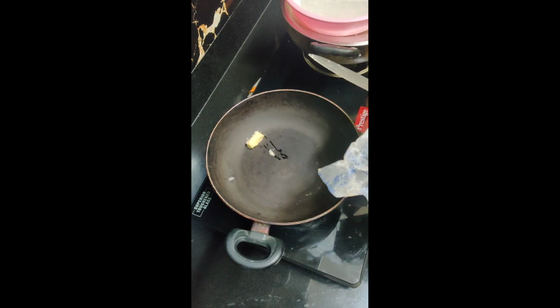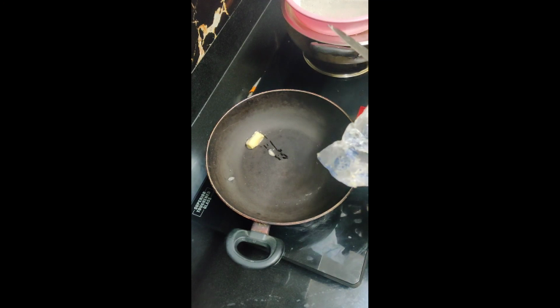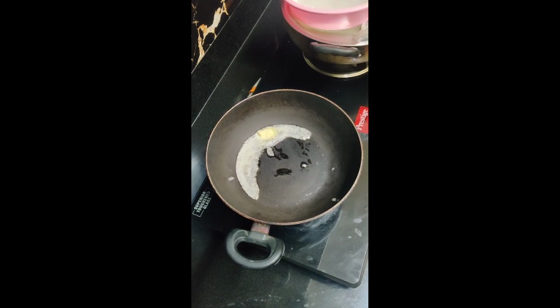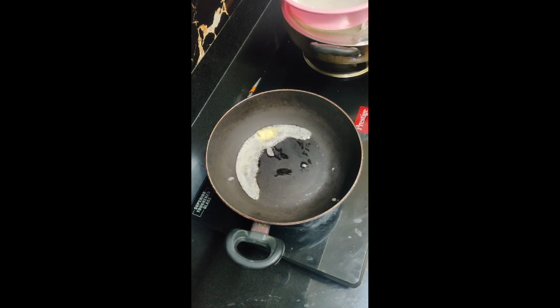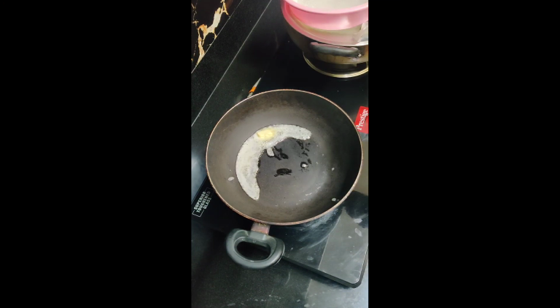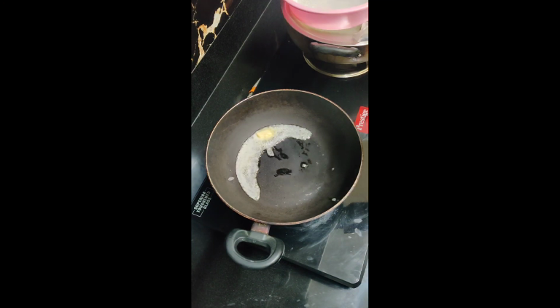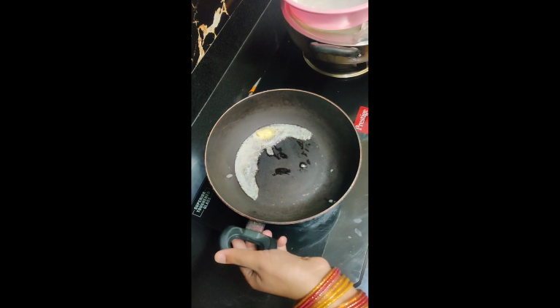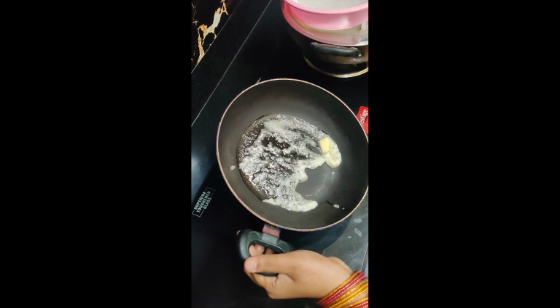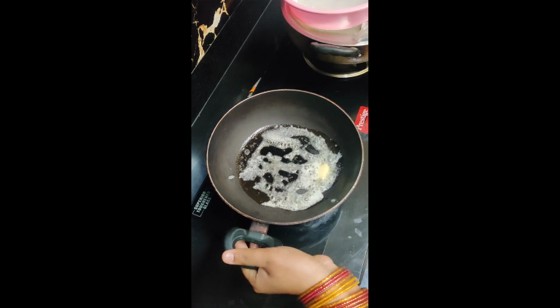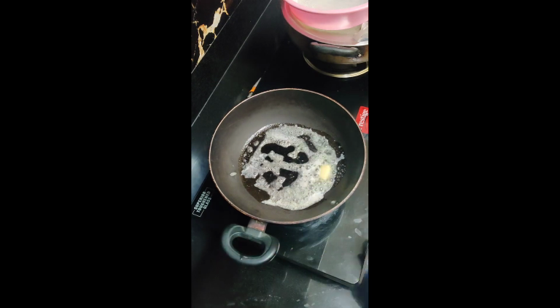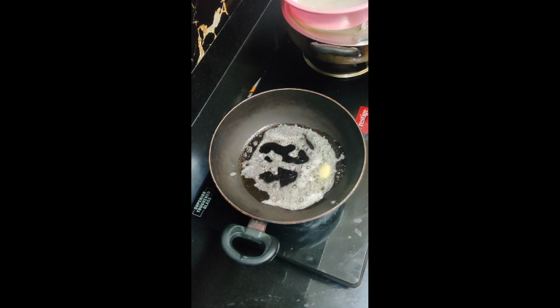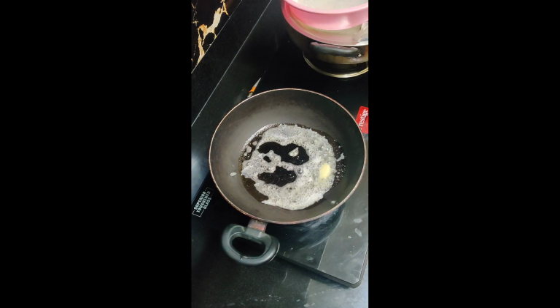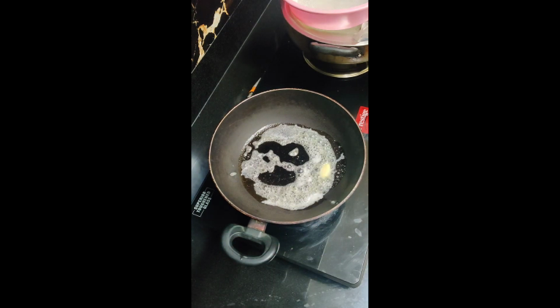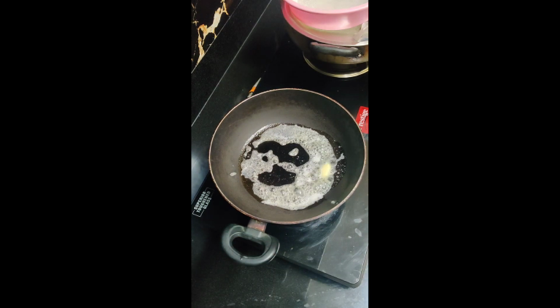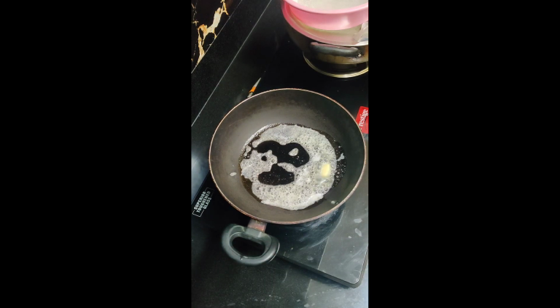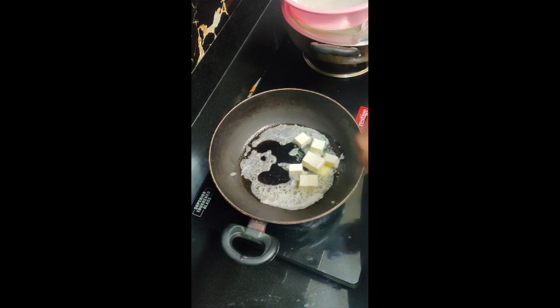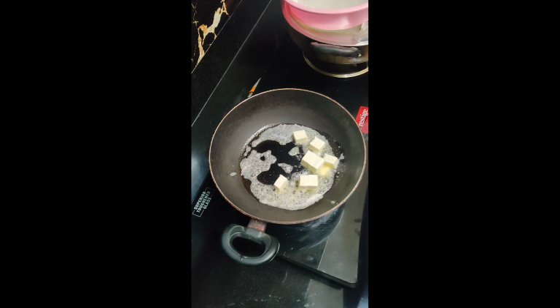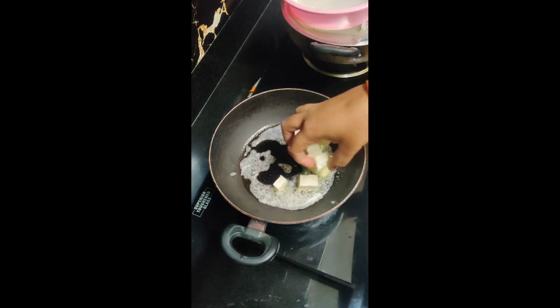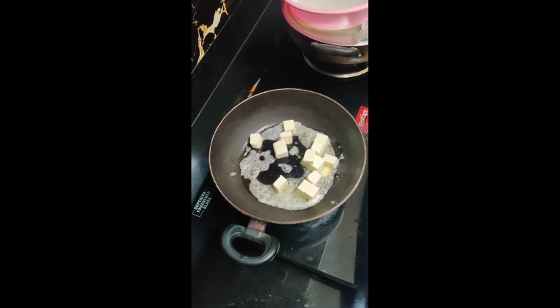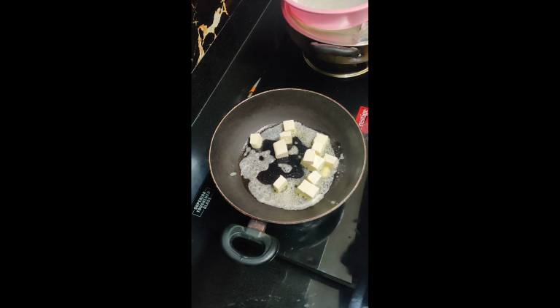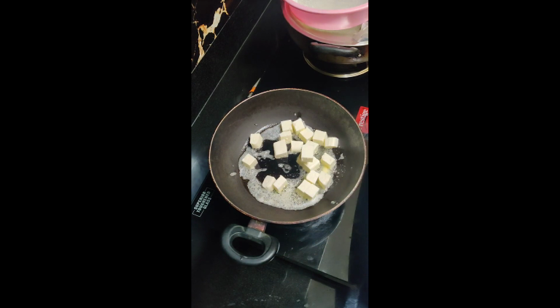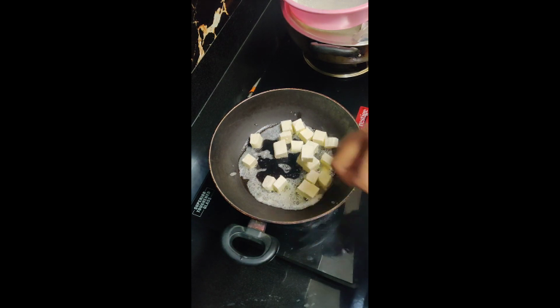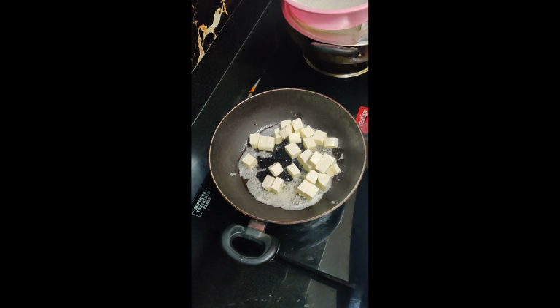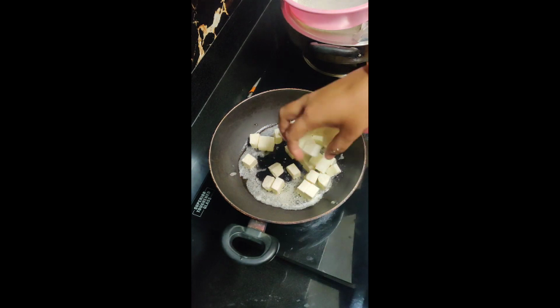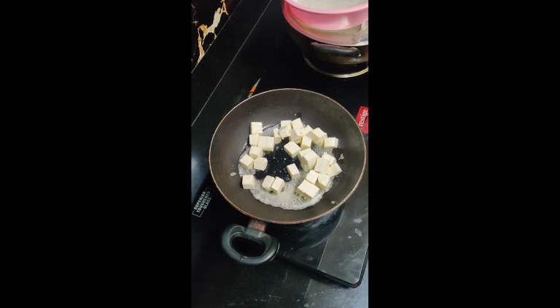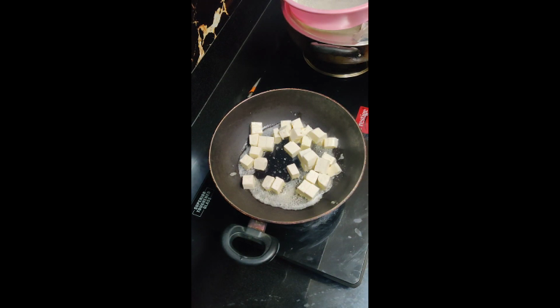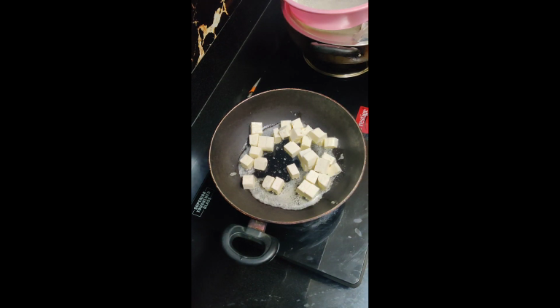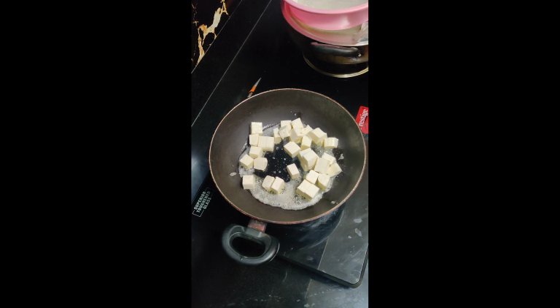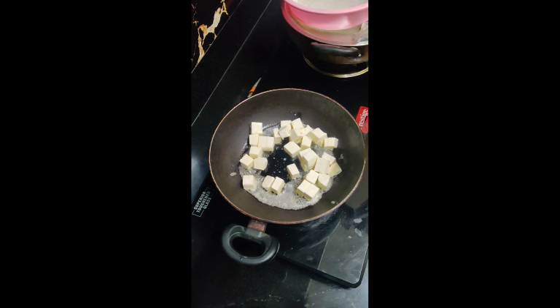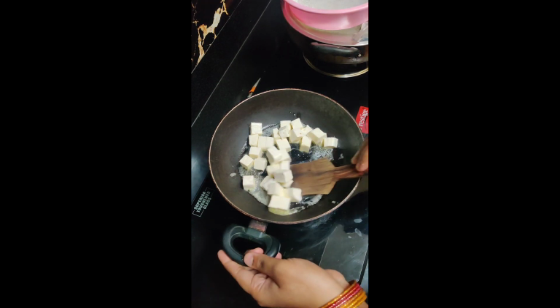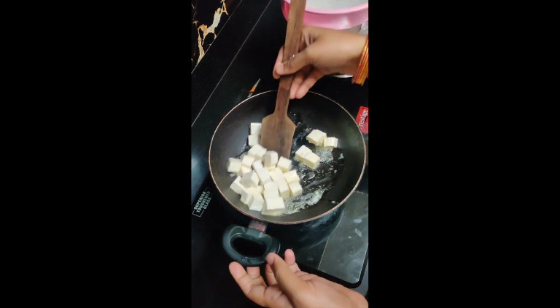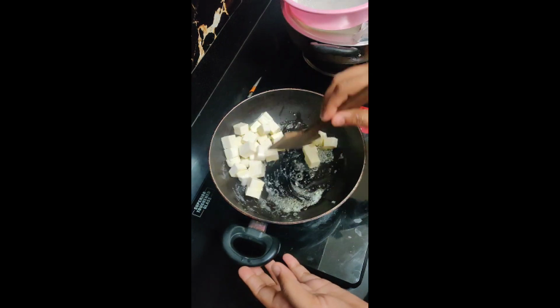First of all, stir well and add some ghee. Ghee and butter. And we will fry the honey.